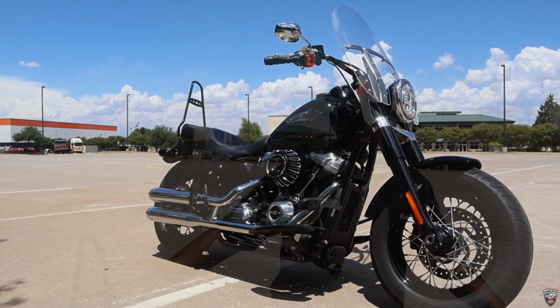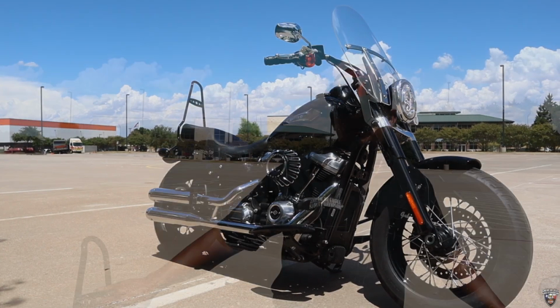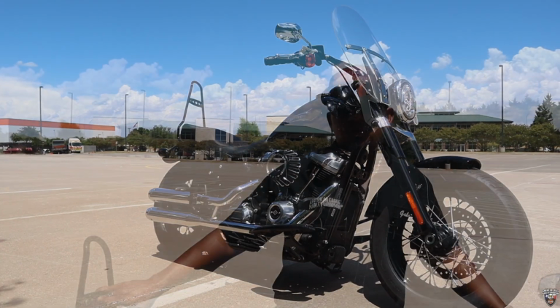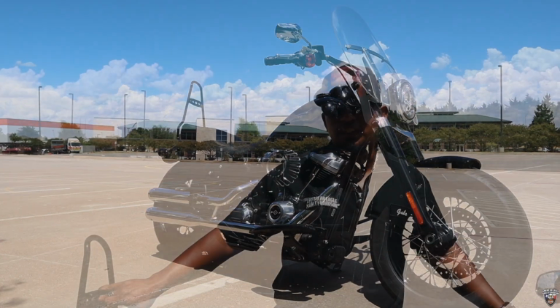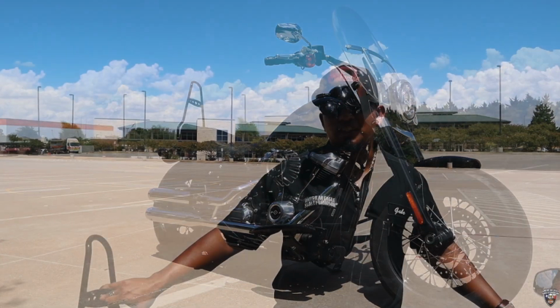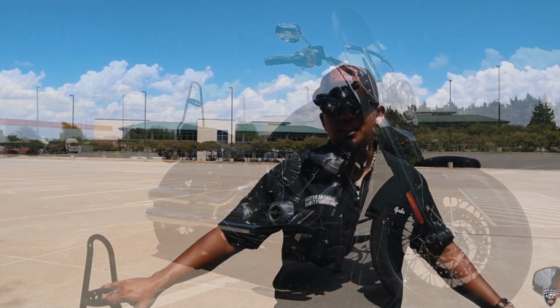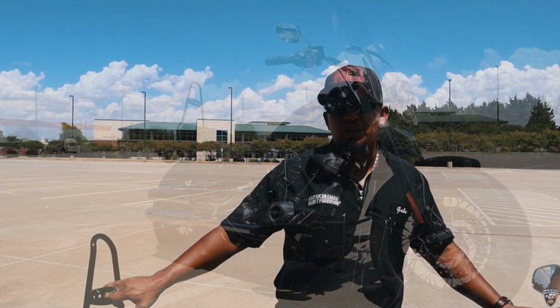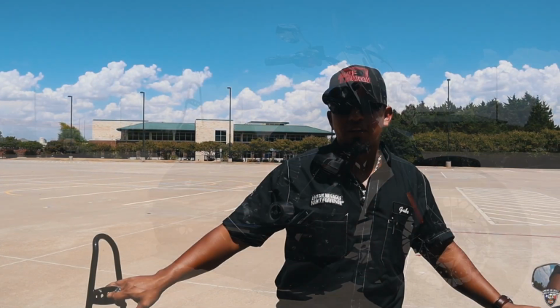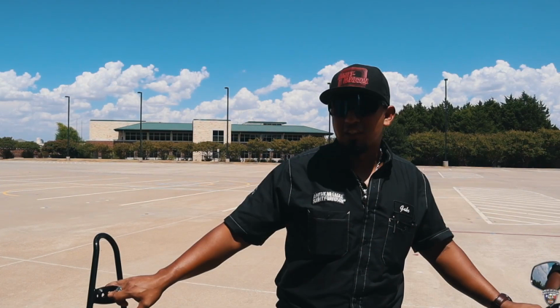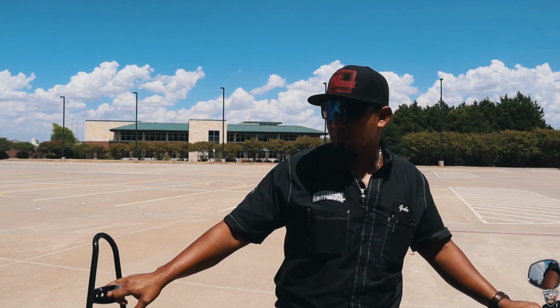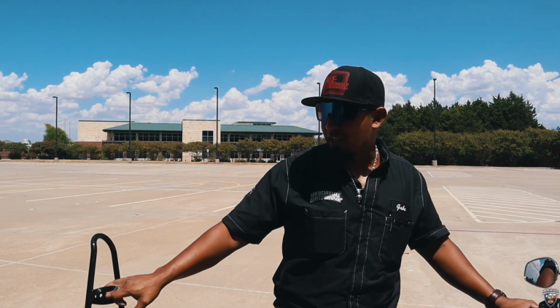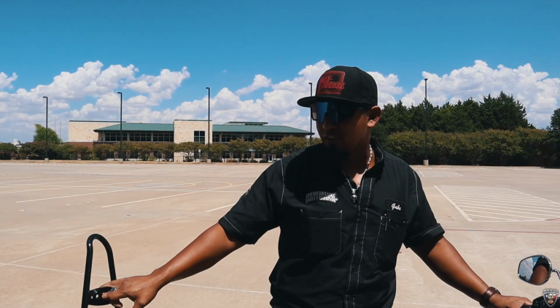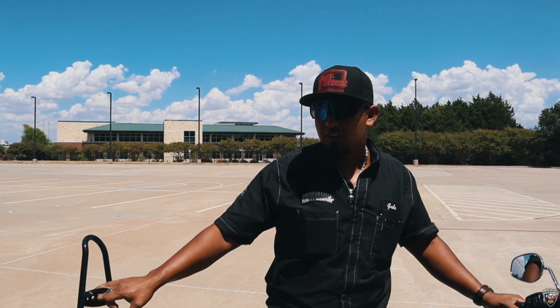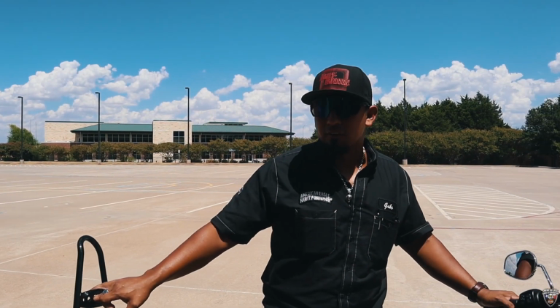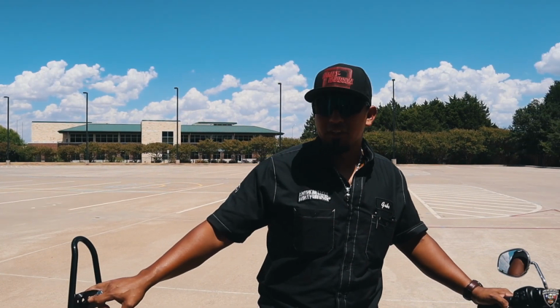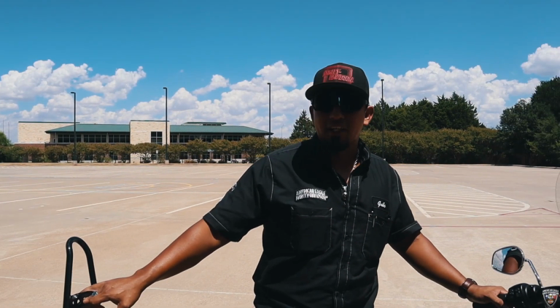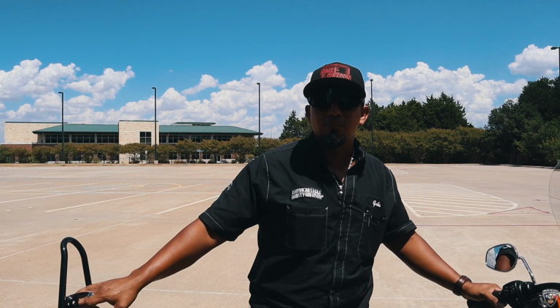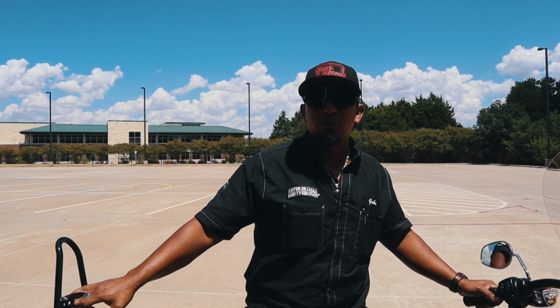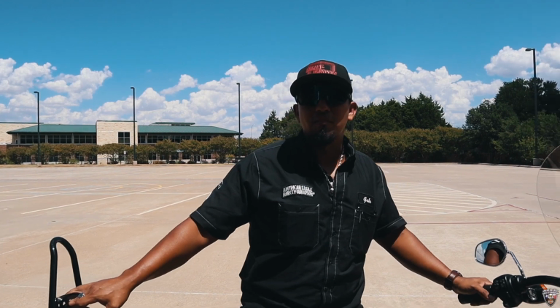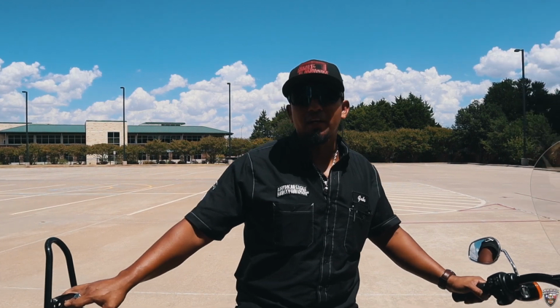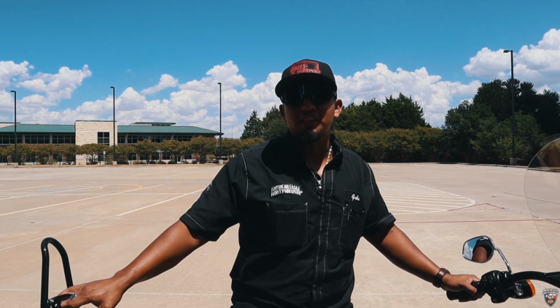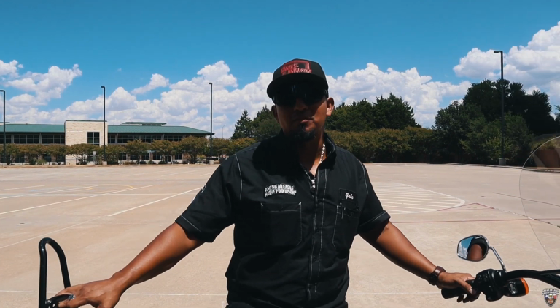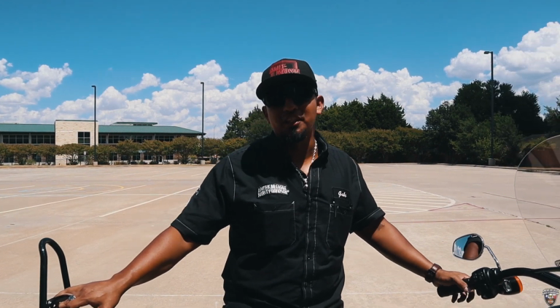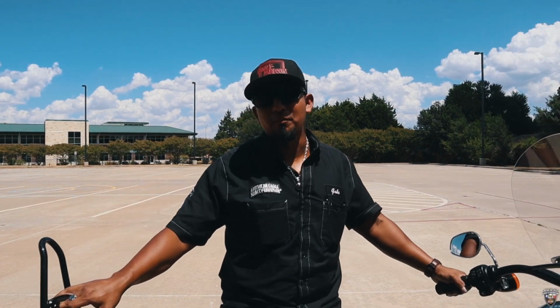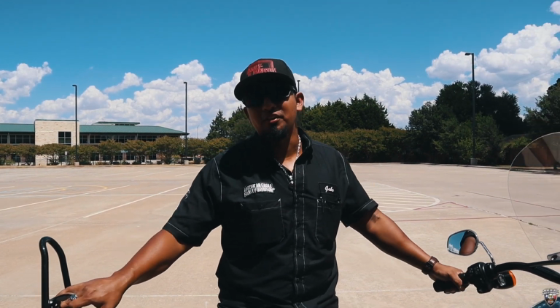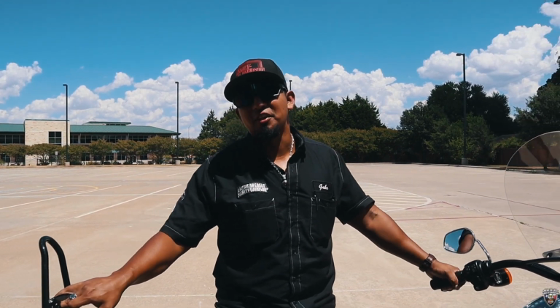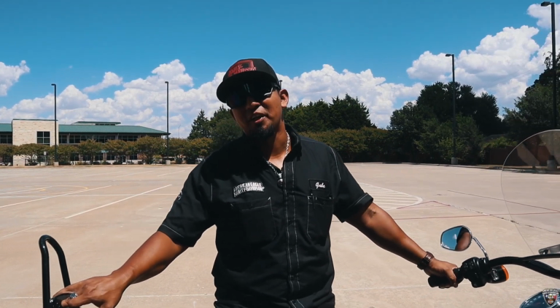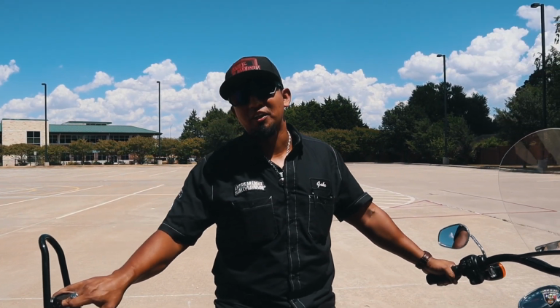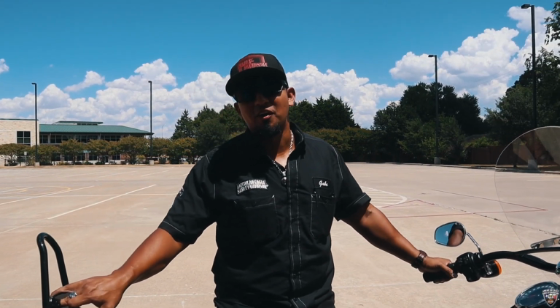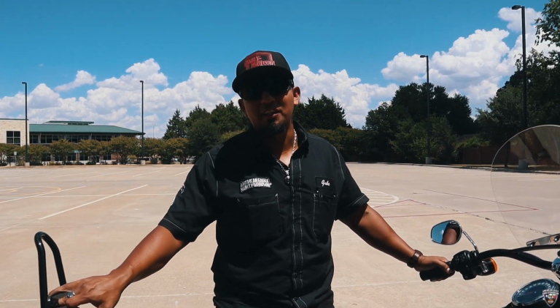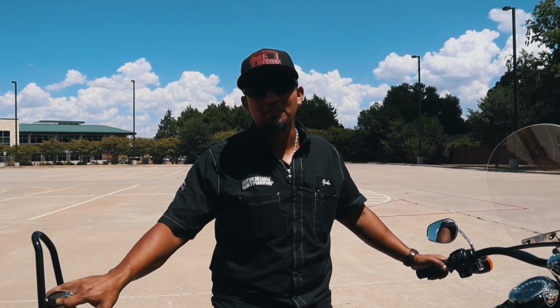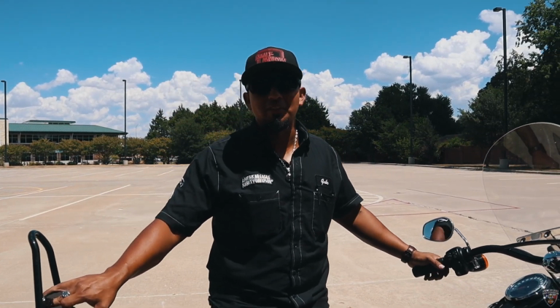If you want to take a test ride on this bike or any other Kick-Ass Pre-Owned Bike, come see Gabriel here at American Eagle Harley-Davidson.